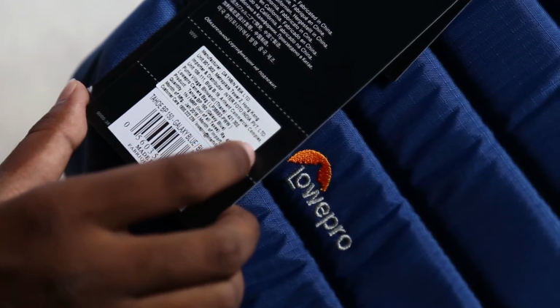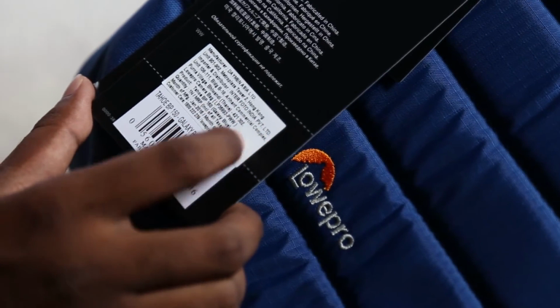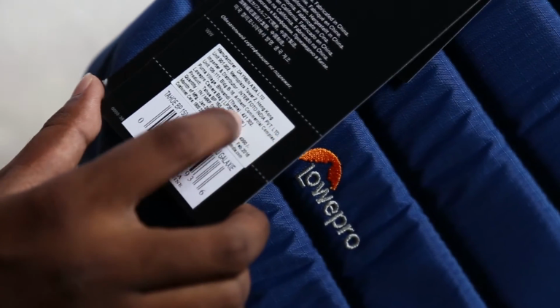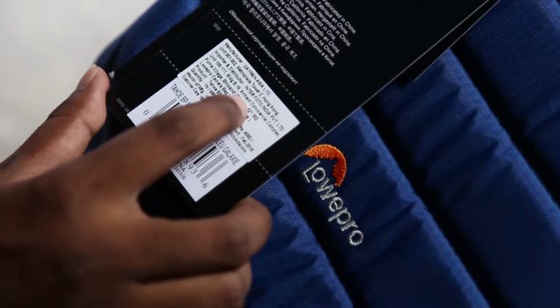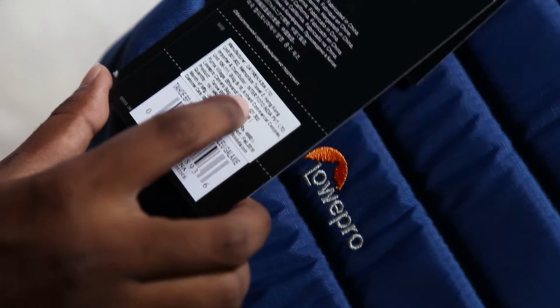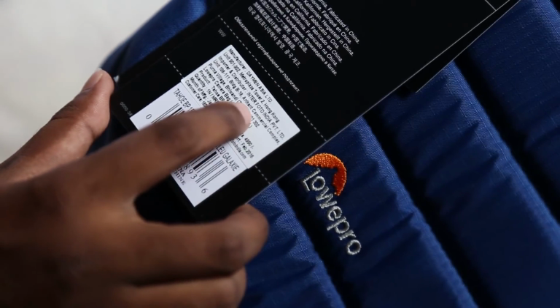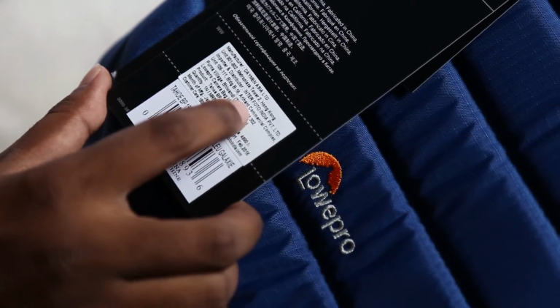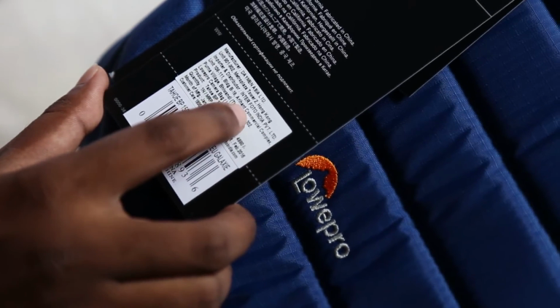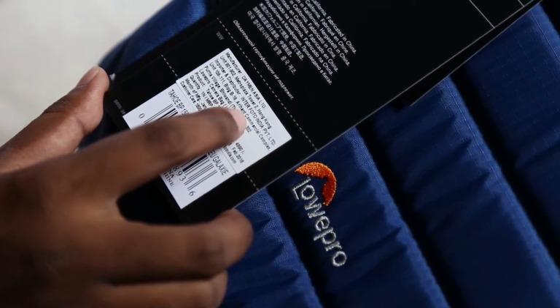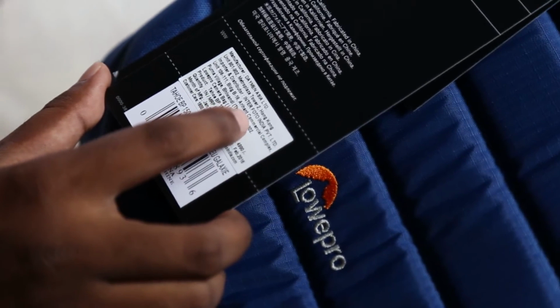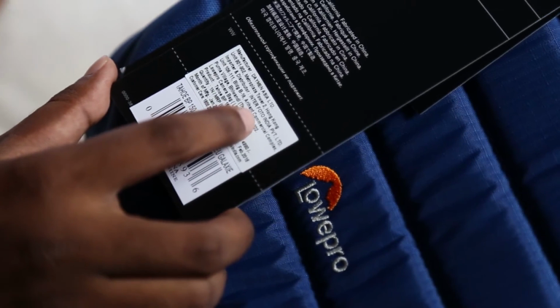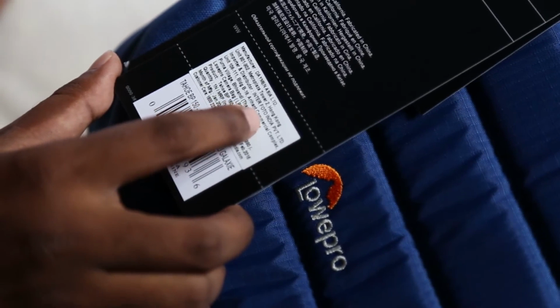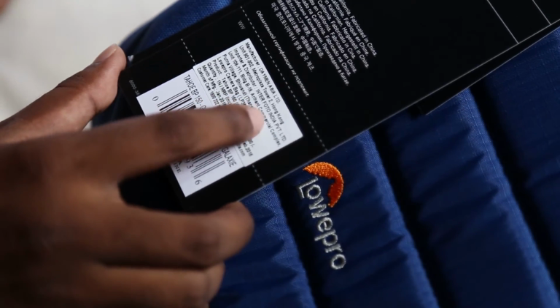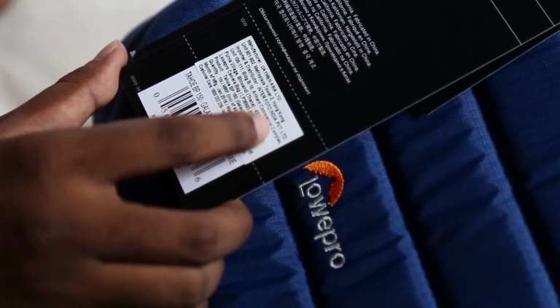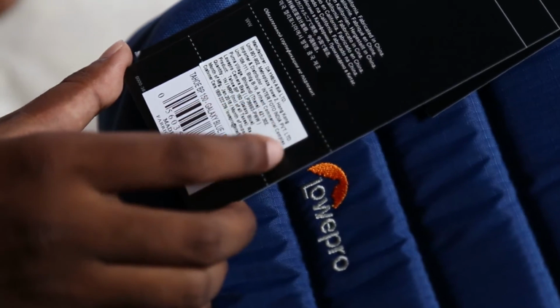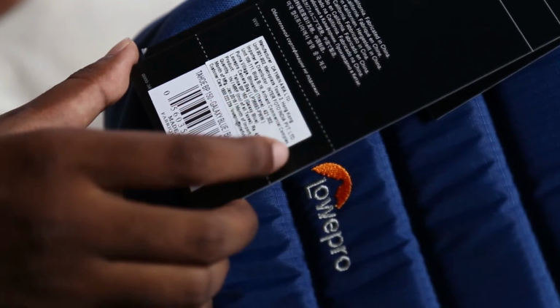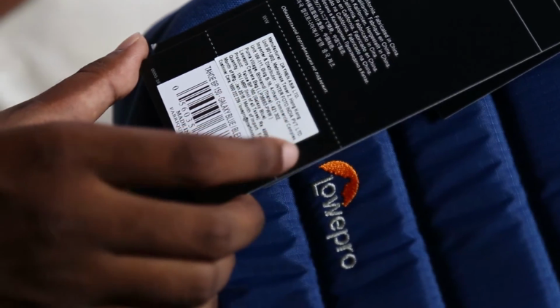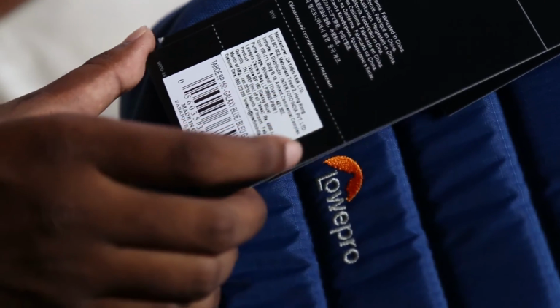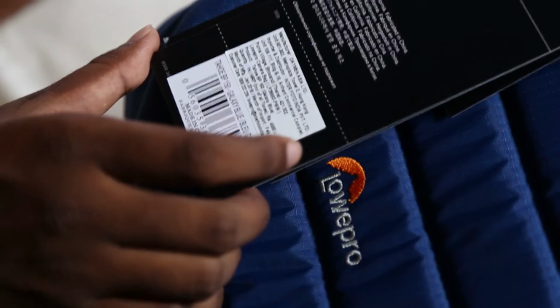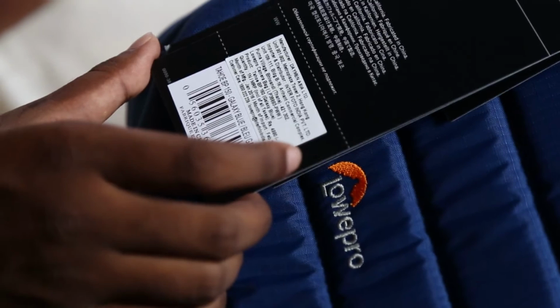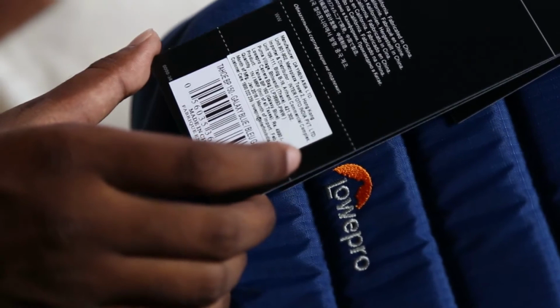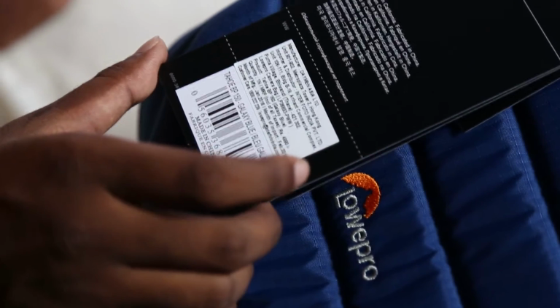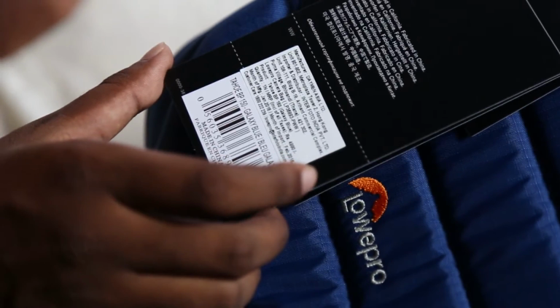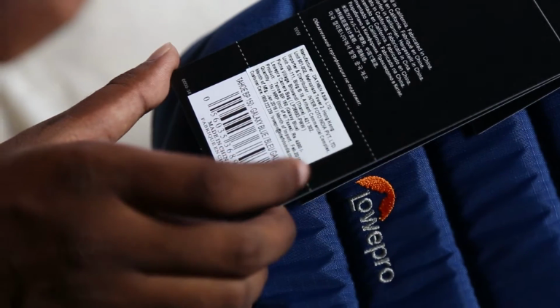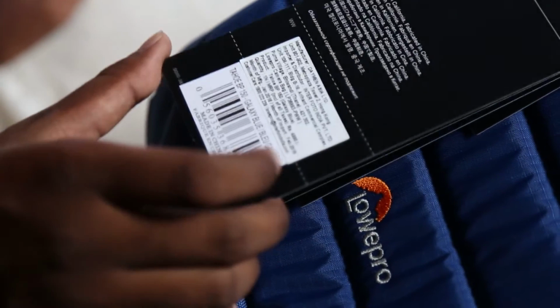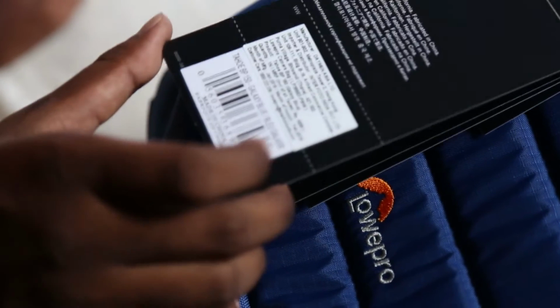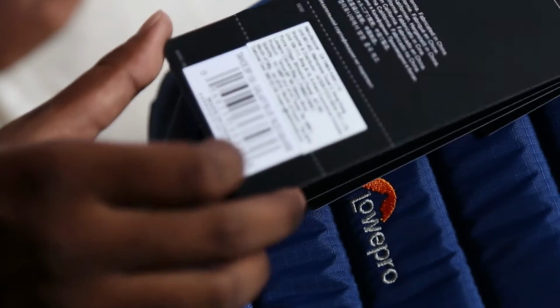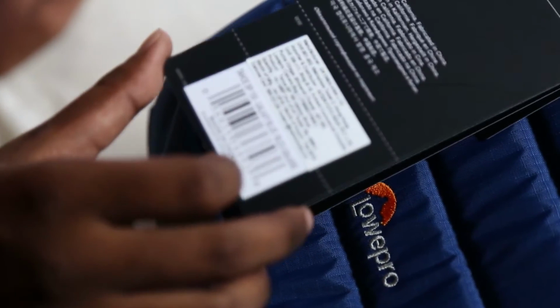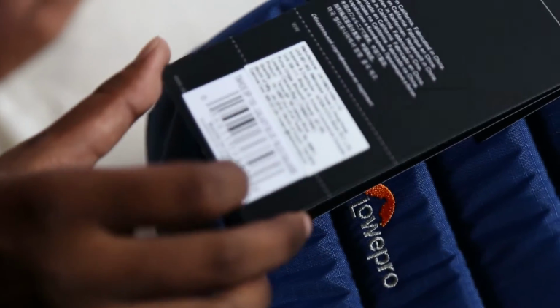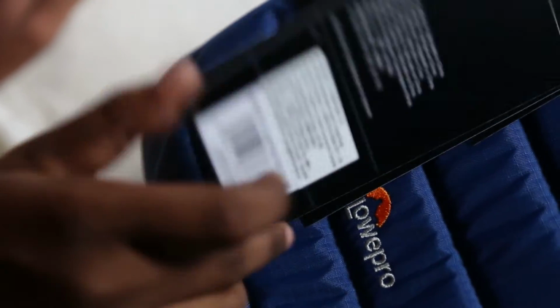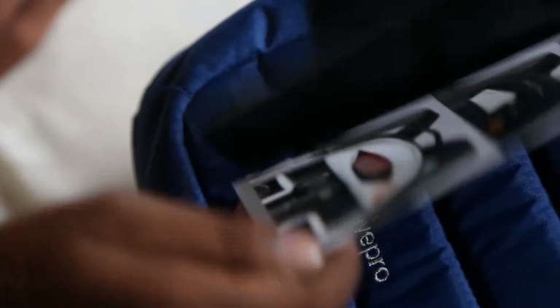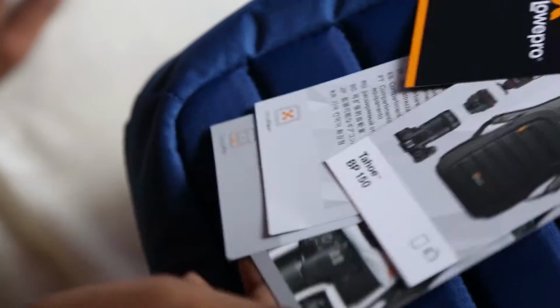This bag is manufactured by Diamond Asia Limited in Hong Kong and imported by Interphoto India Private Limited. It is made in China.